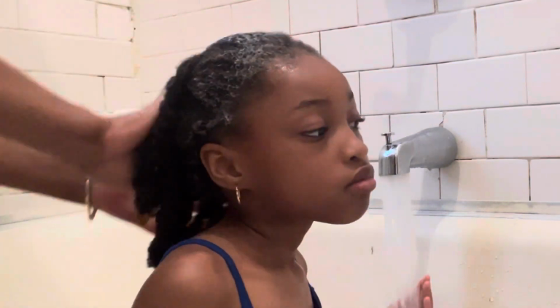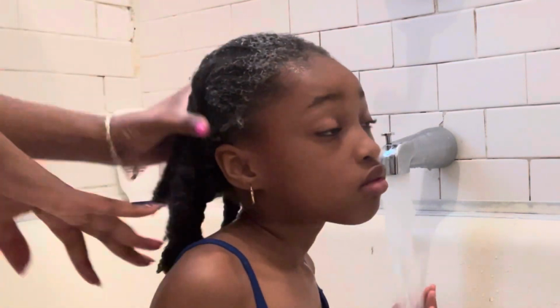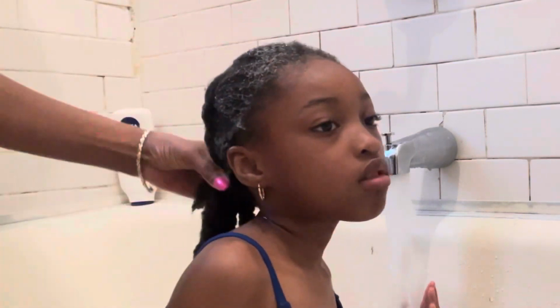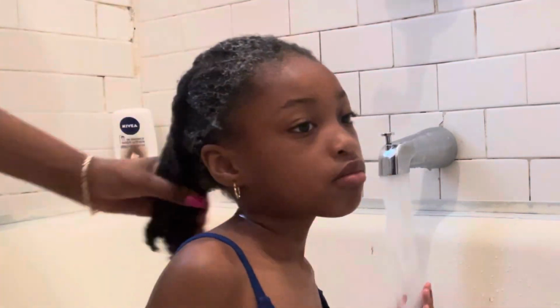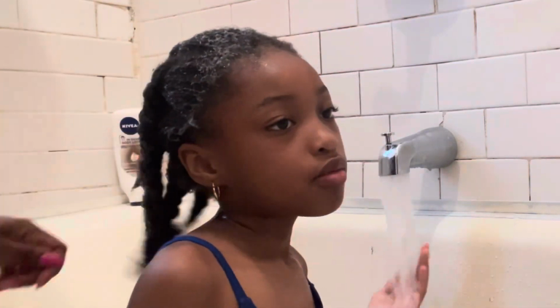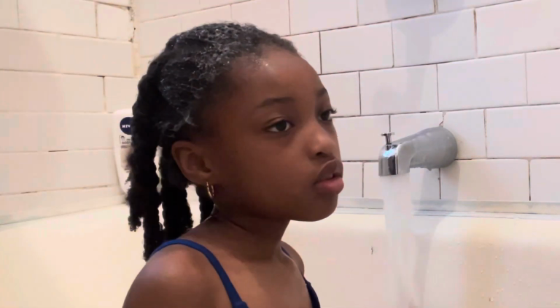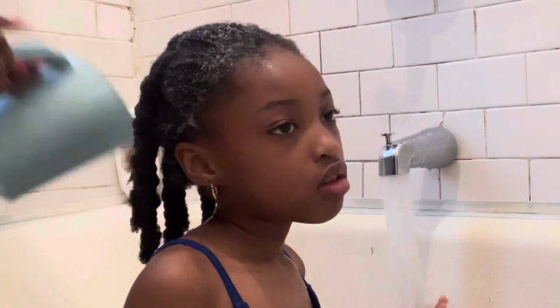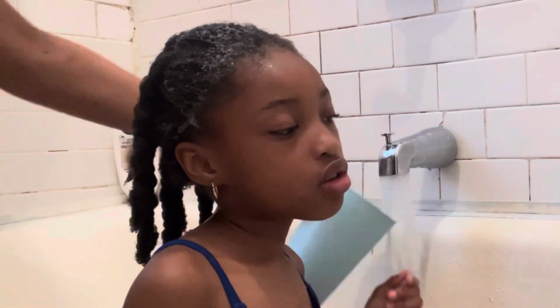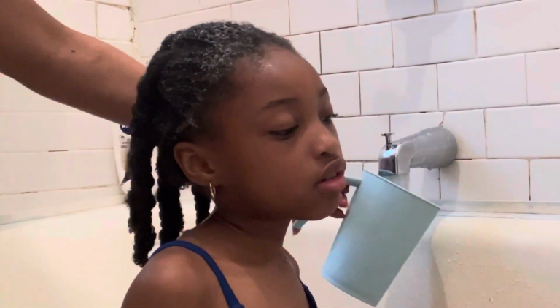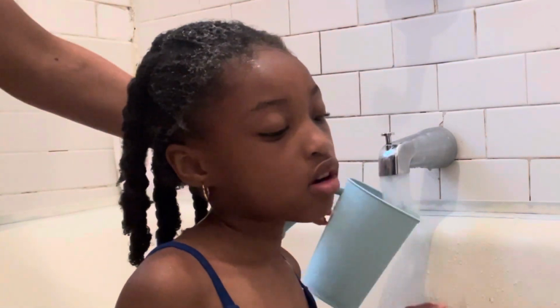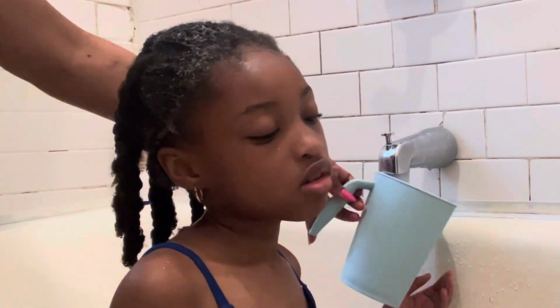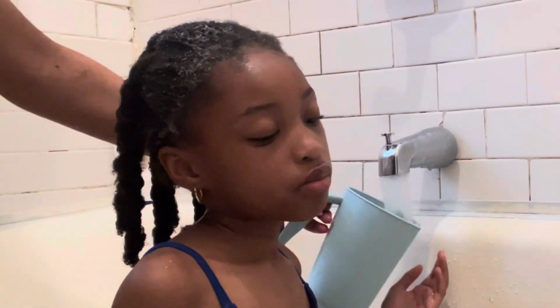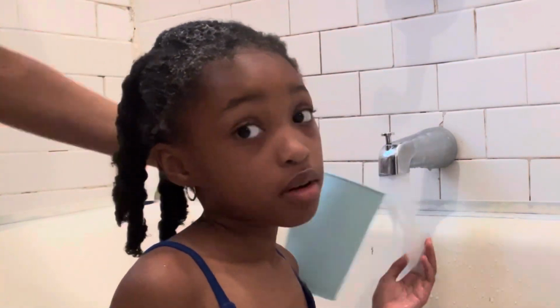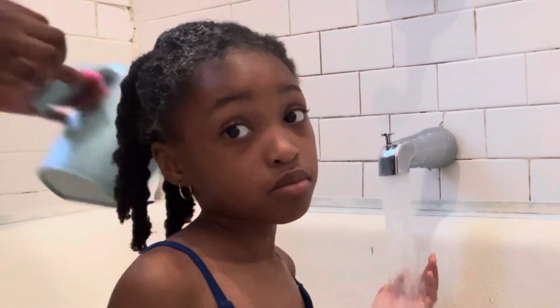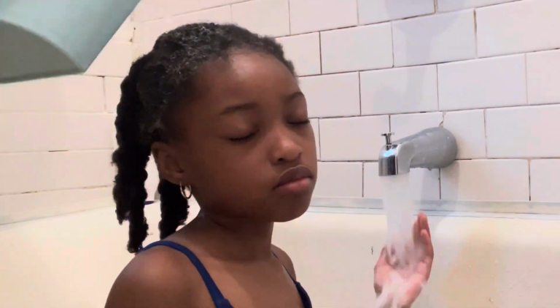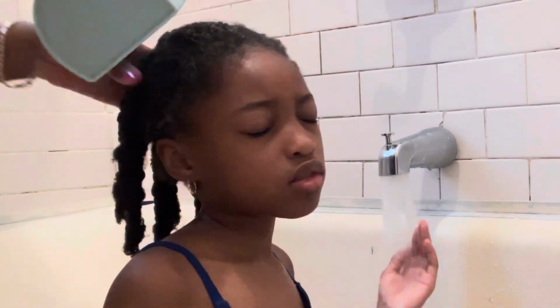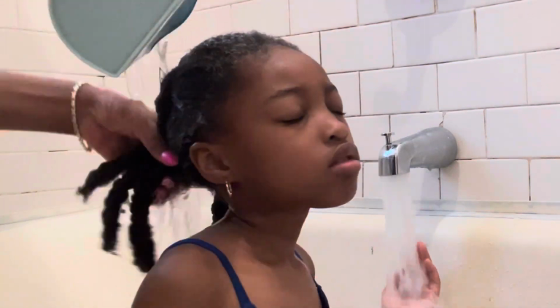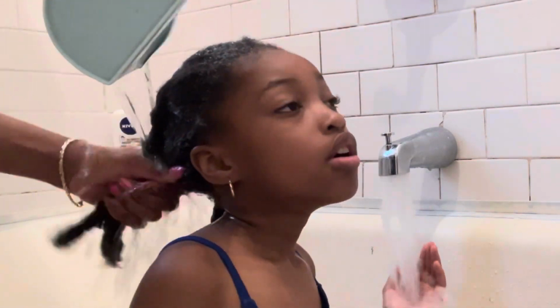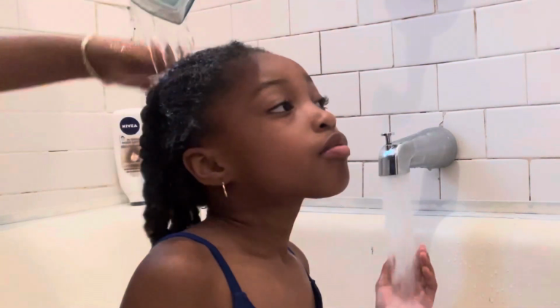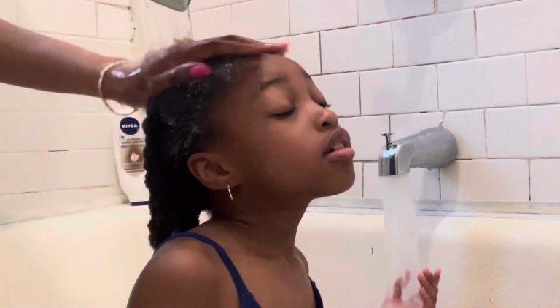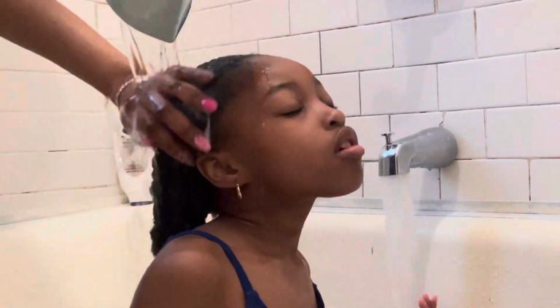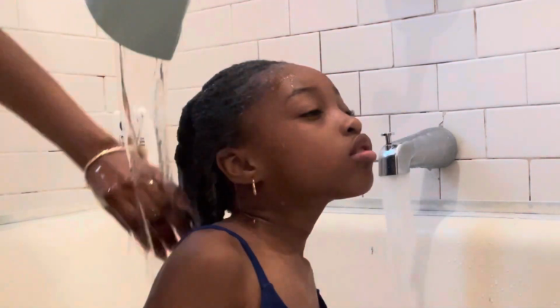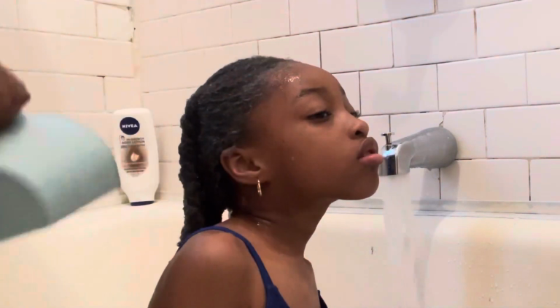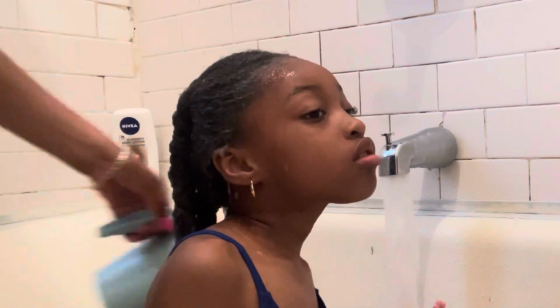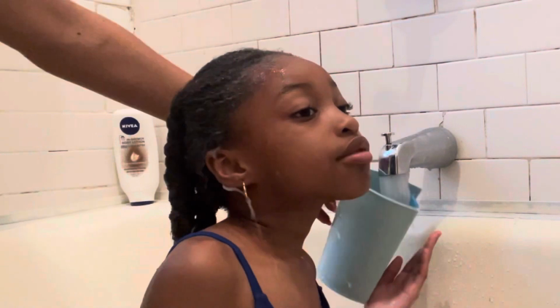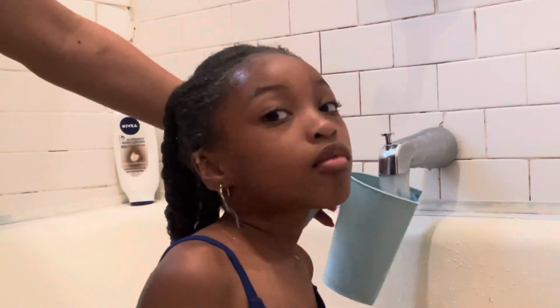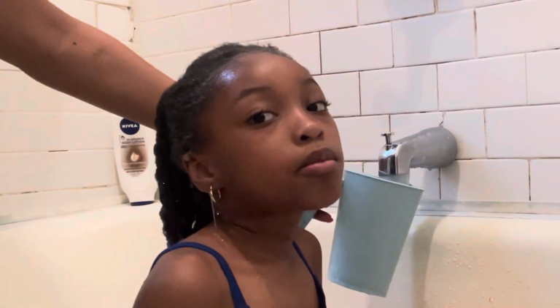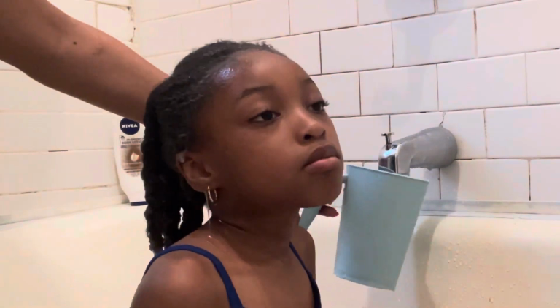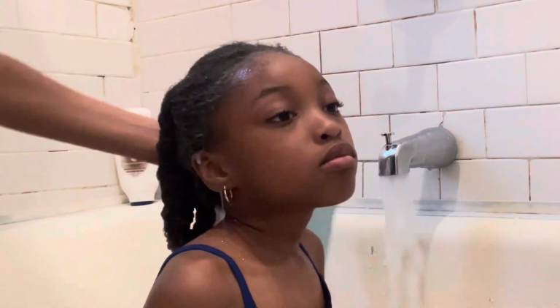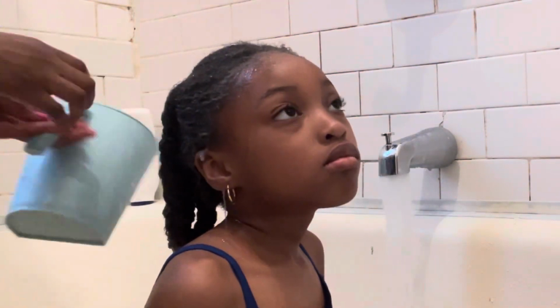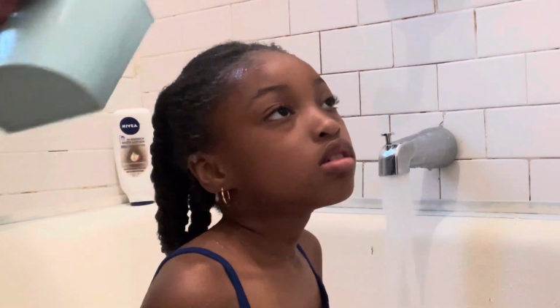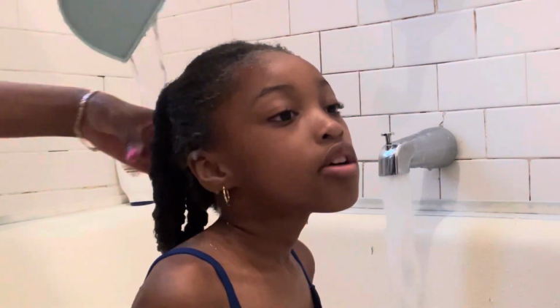Then we are going to continue with our regular wash day routine. I hope you guys enjoyed this video and that I was able to teach you something.